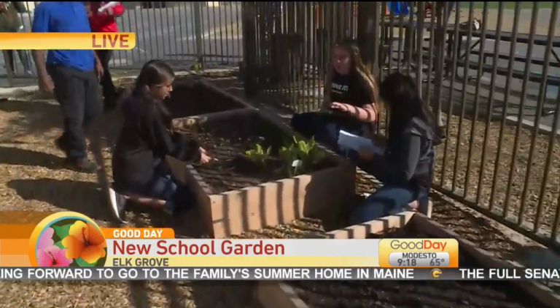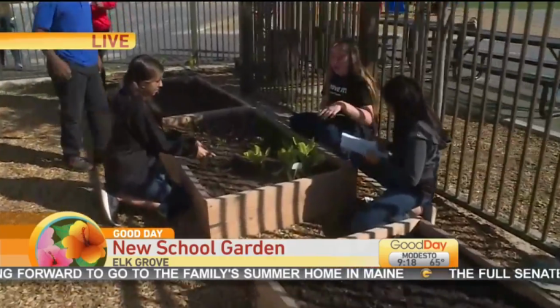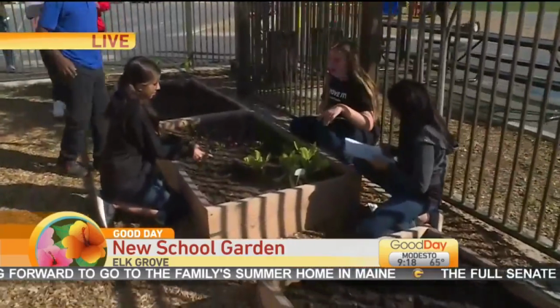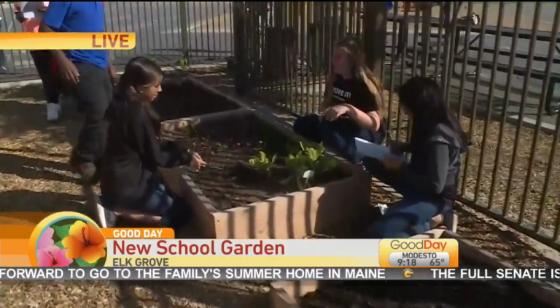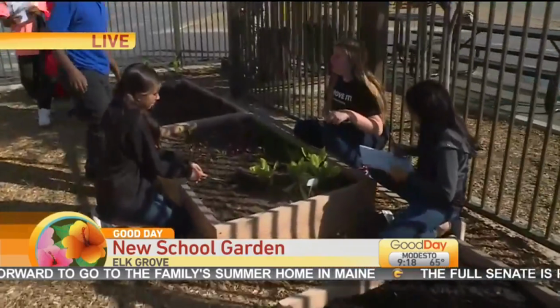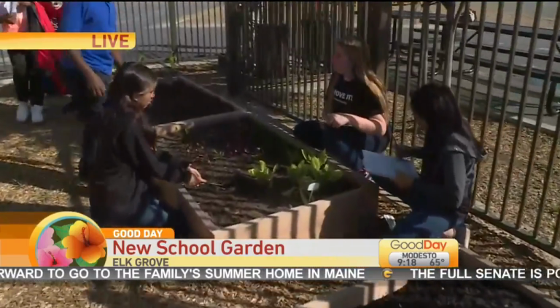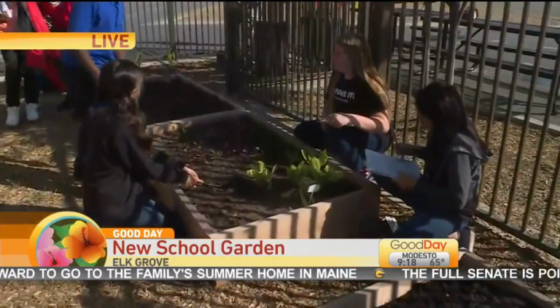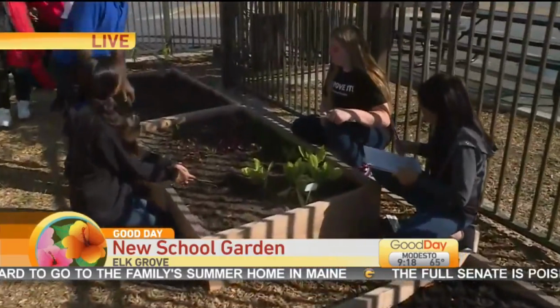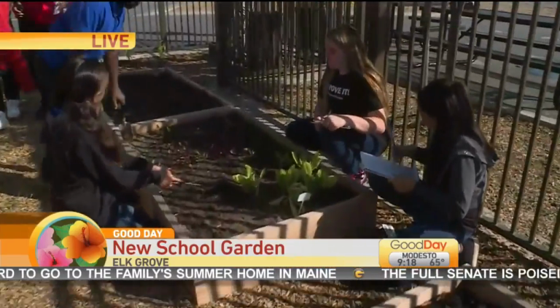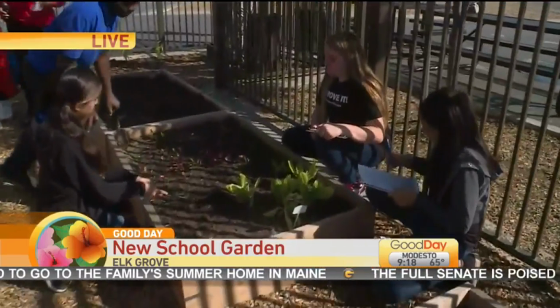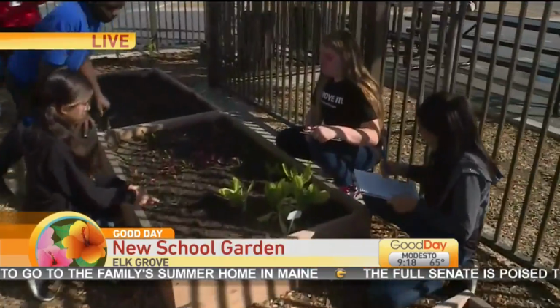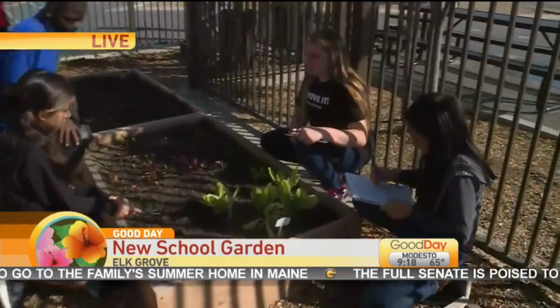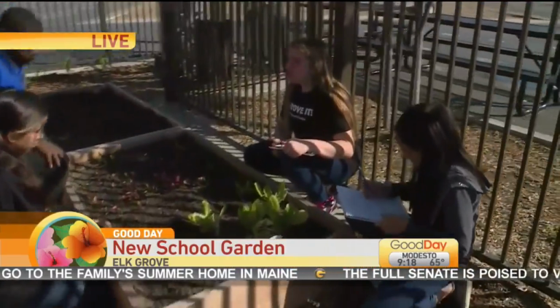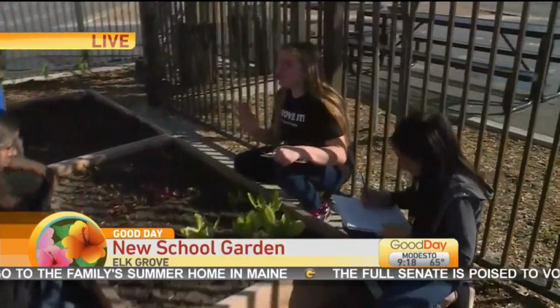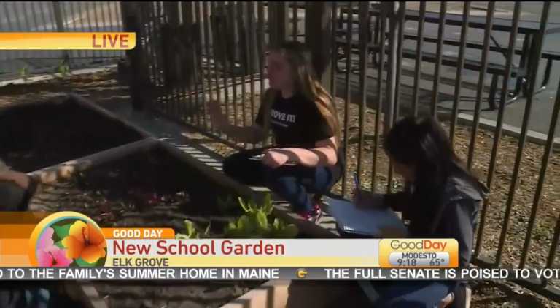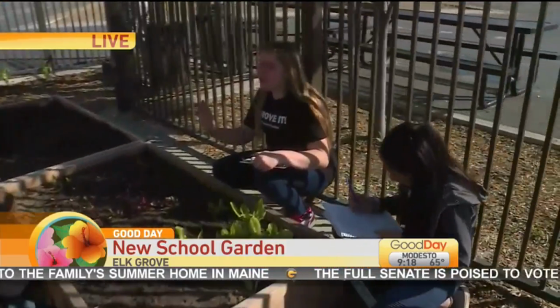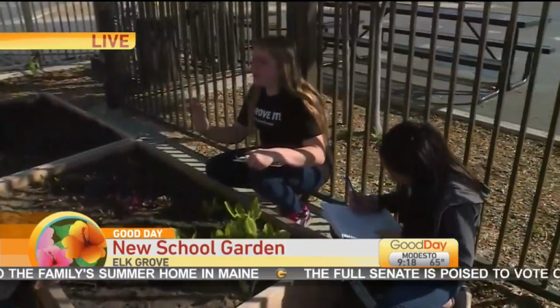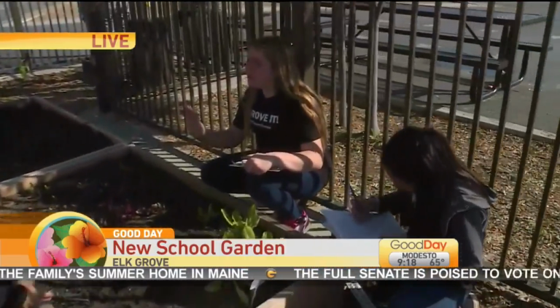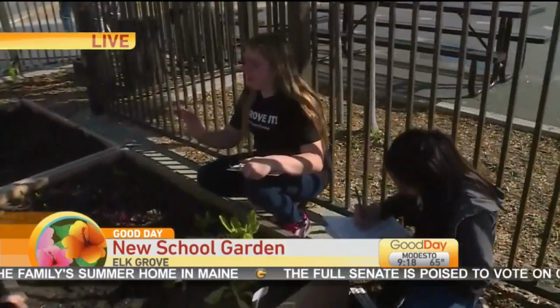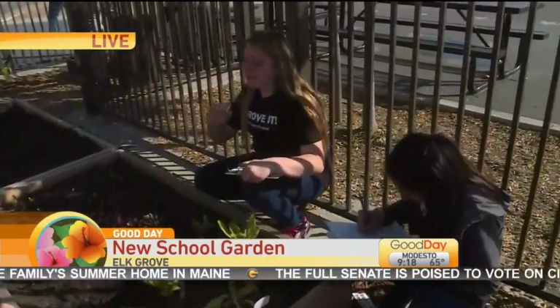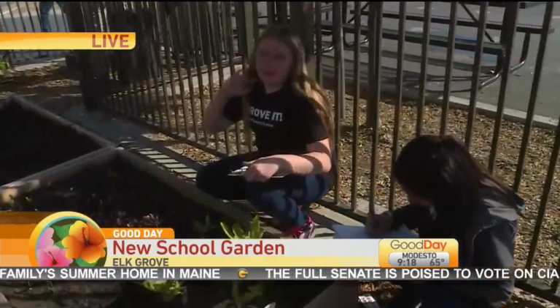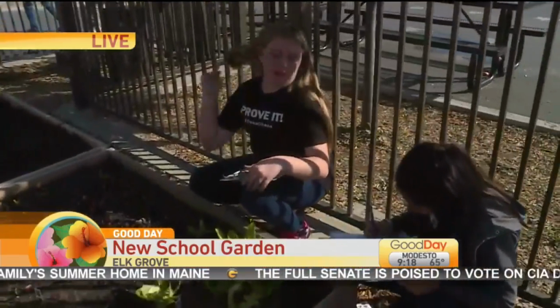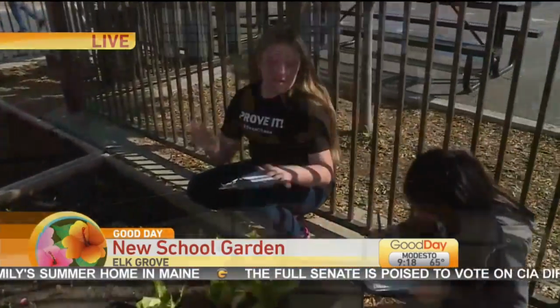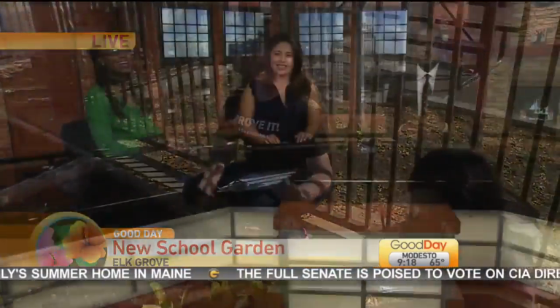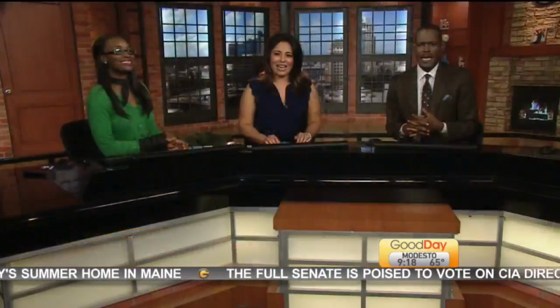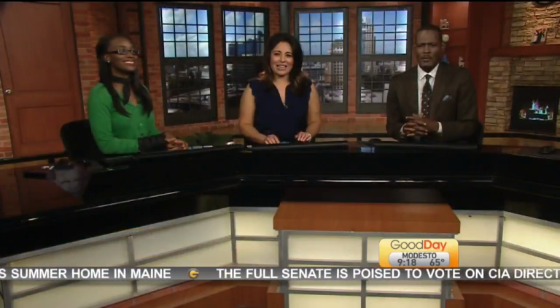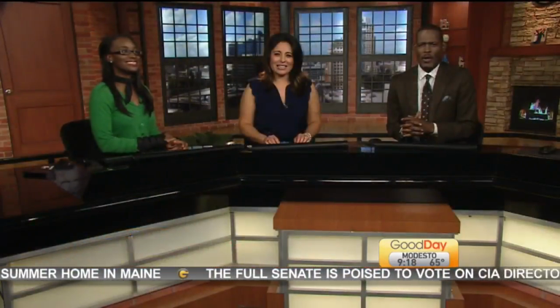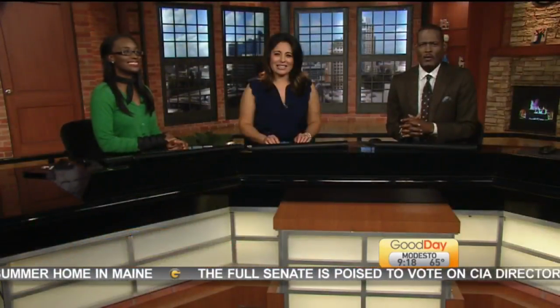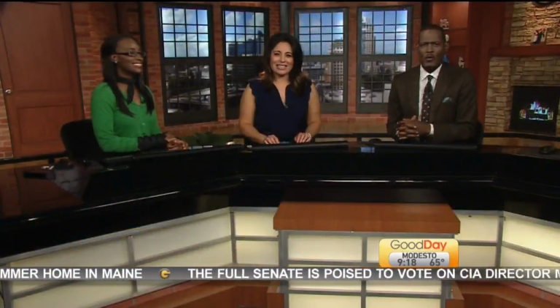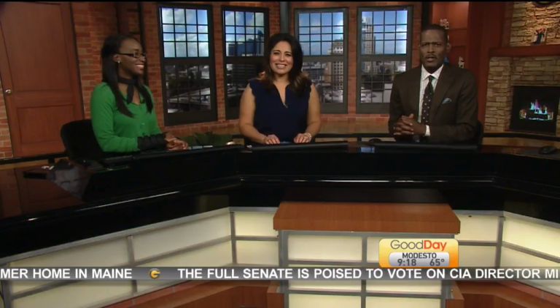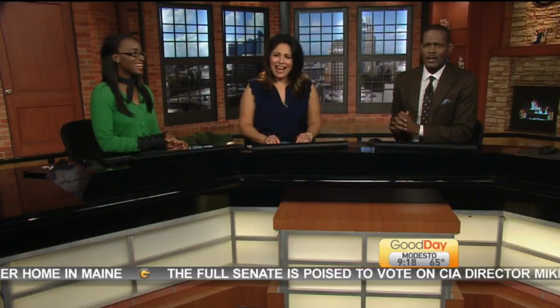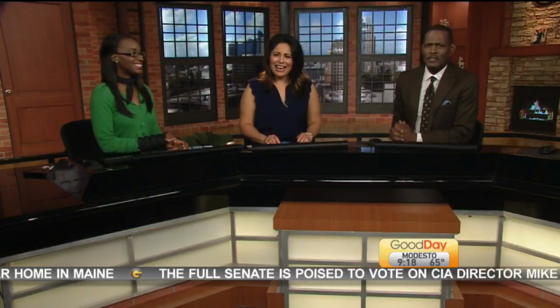A new school garden there in Elk Grove. The Queen of Elk Grove. Baby Brown reporting on this.